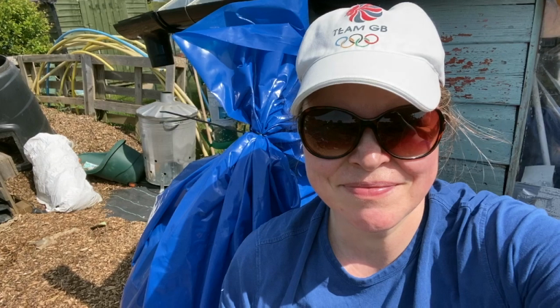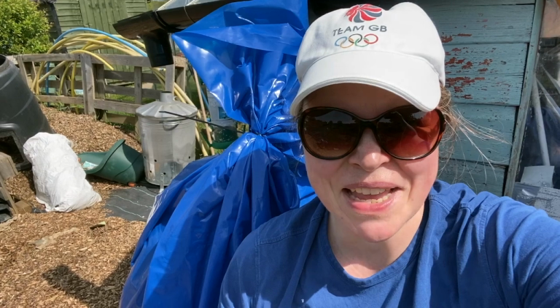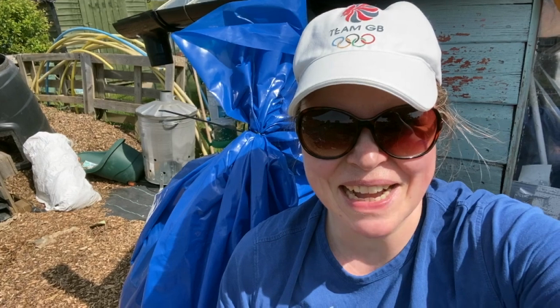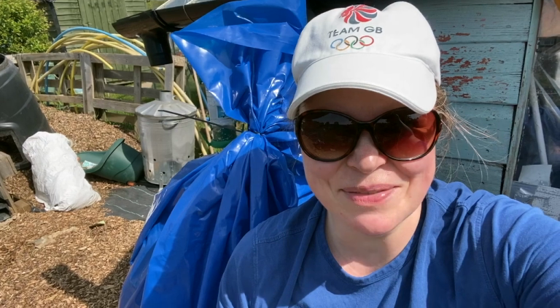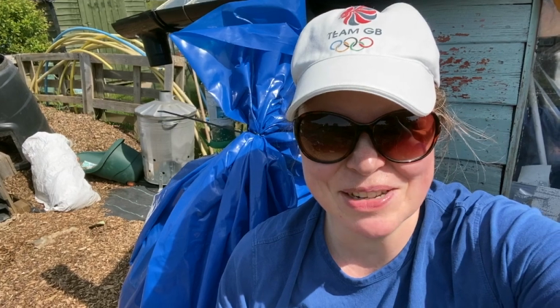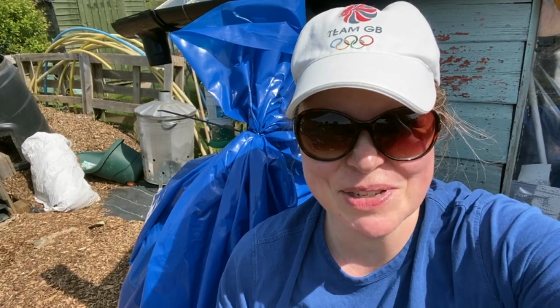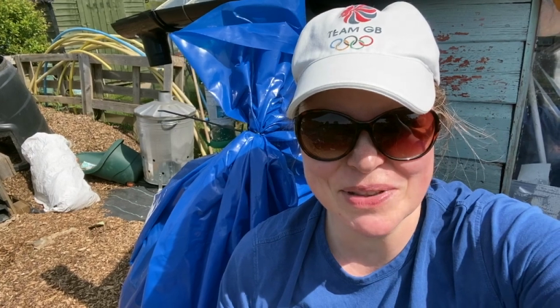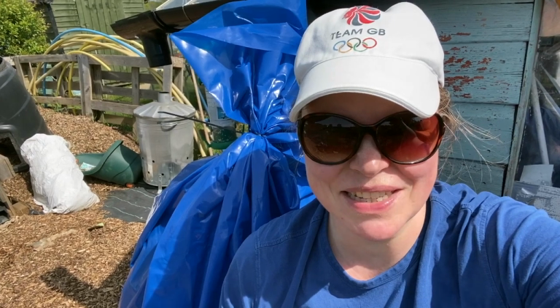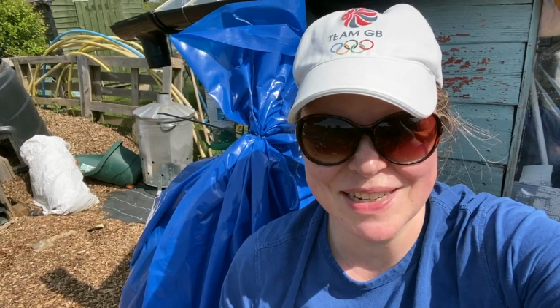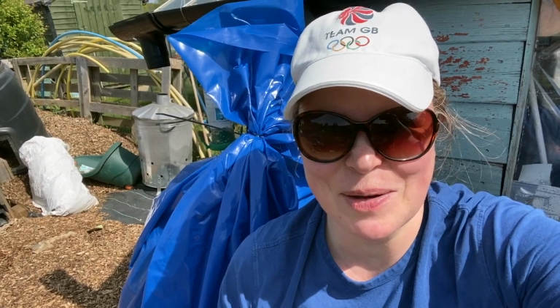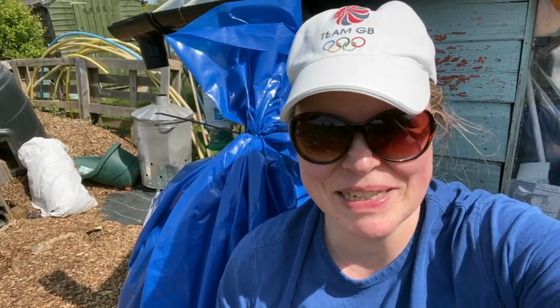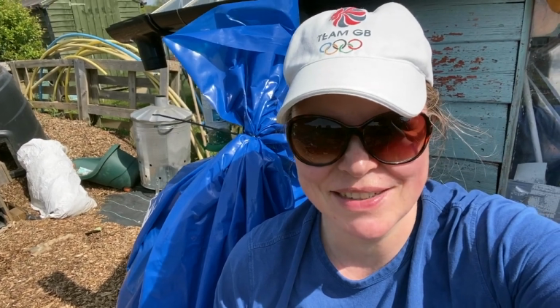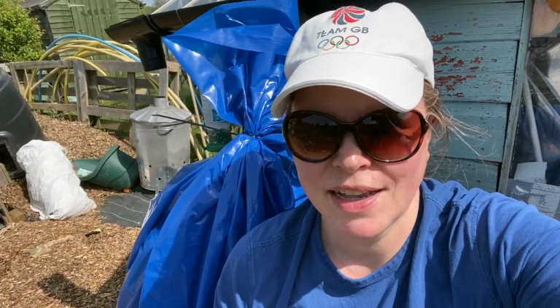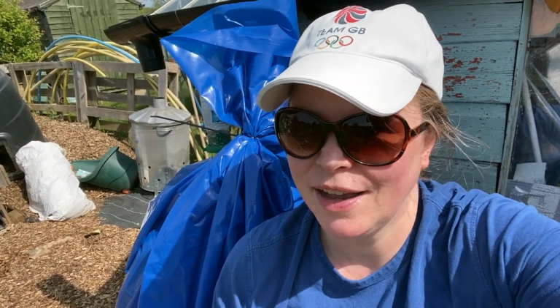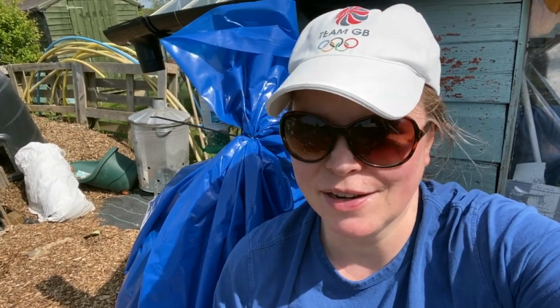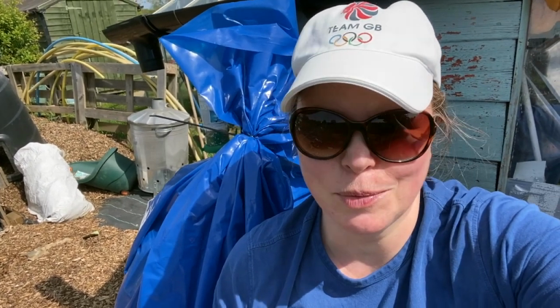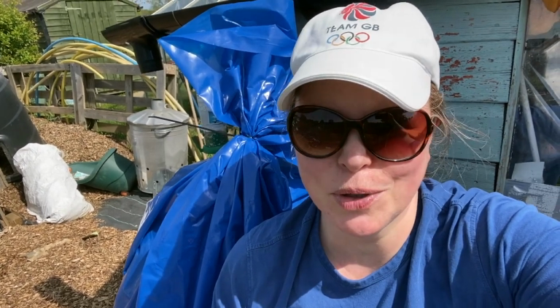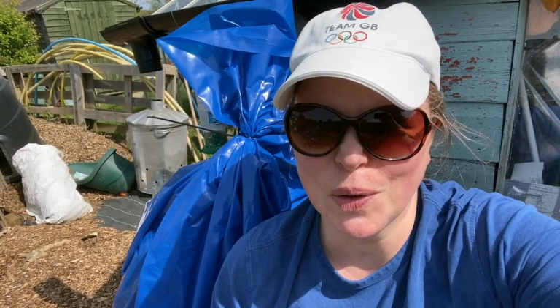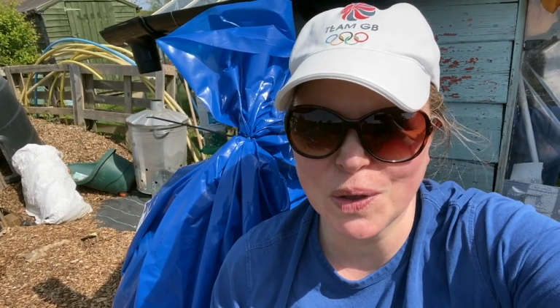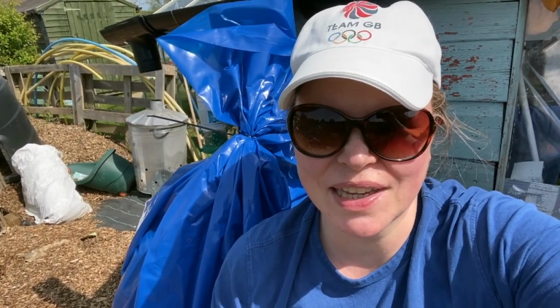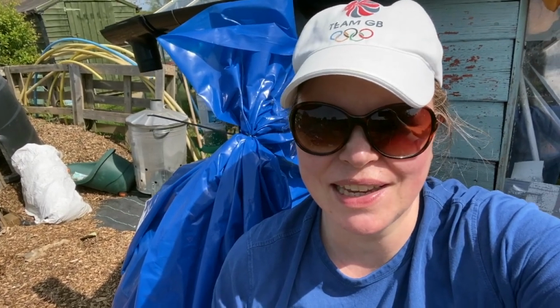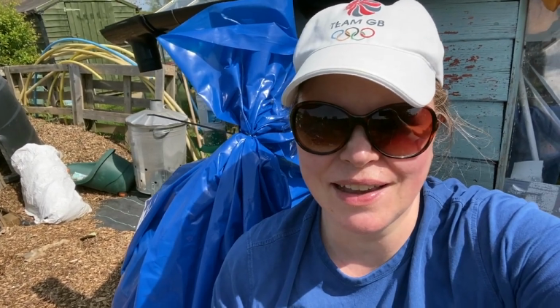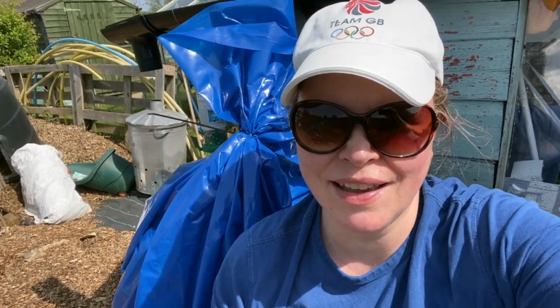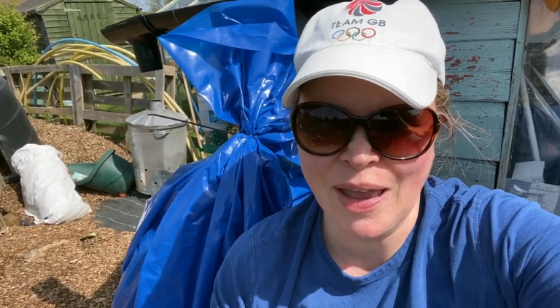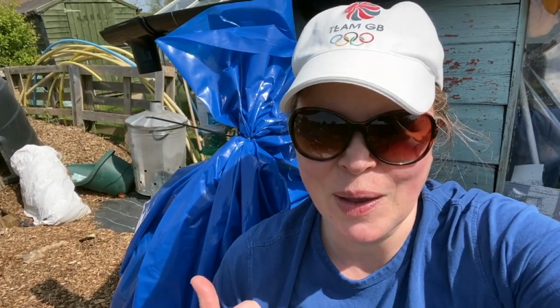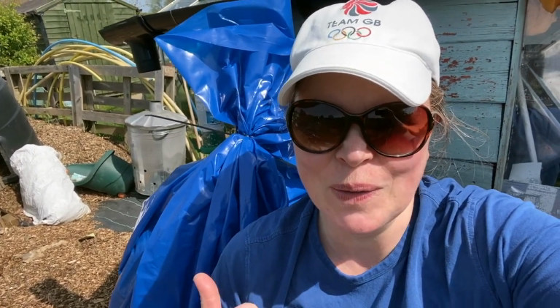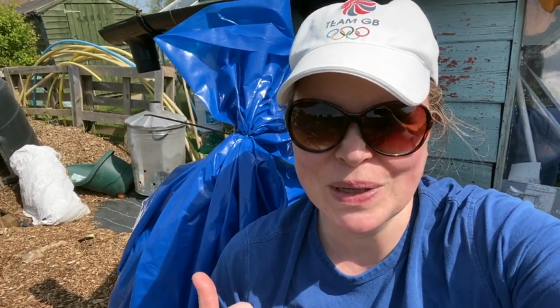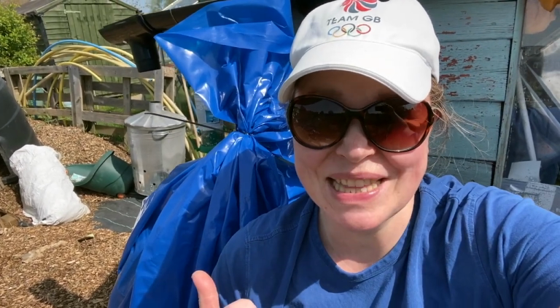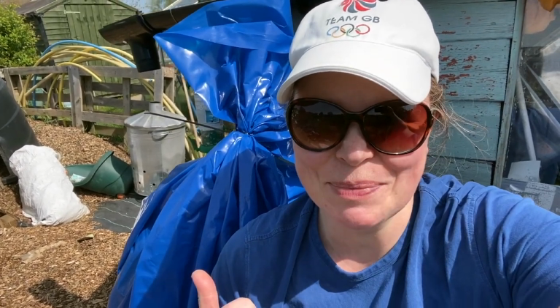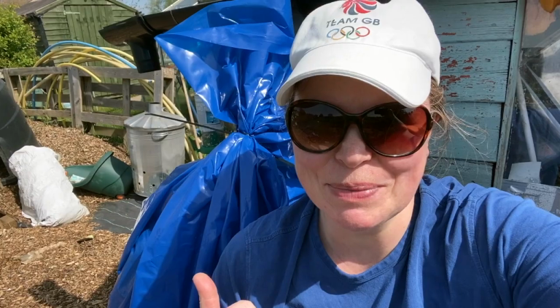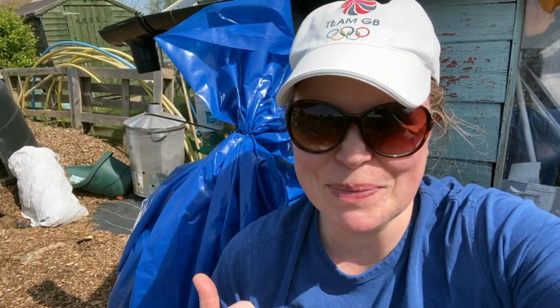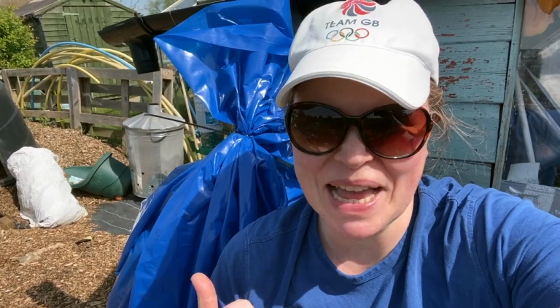Hi, welcome to North London Allotment. And I know what you're all thinking — what's in the big blue bag?